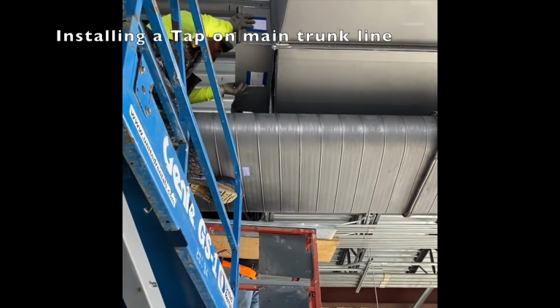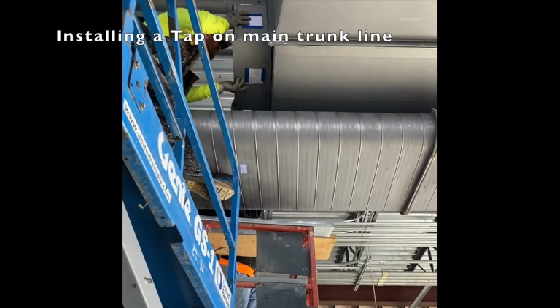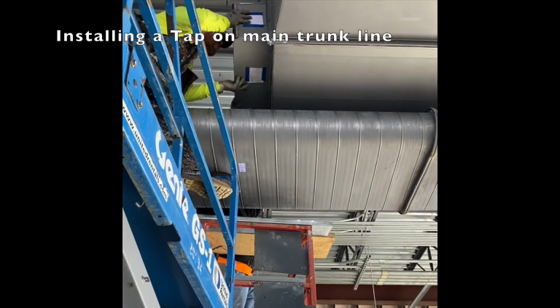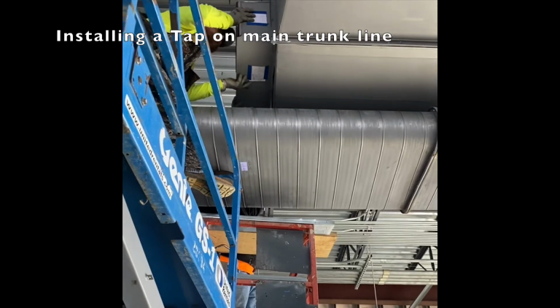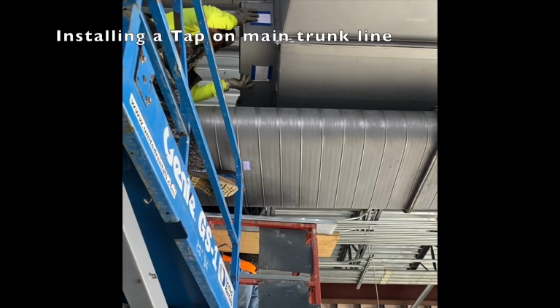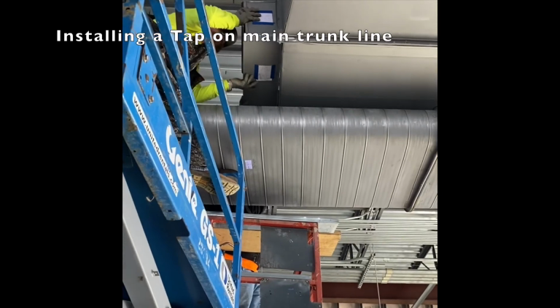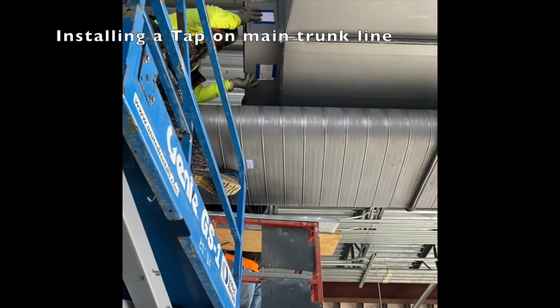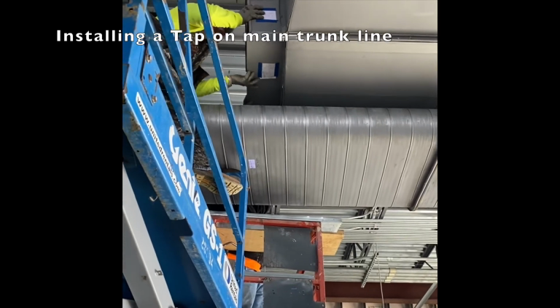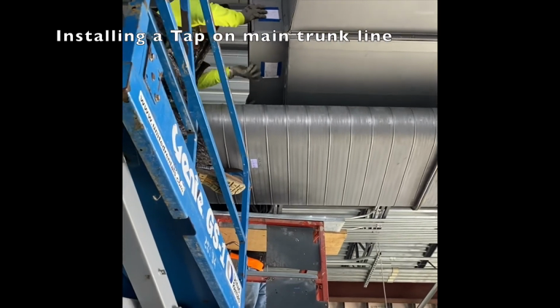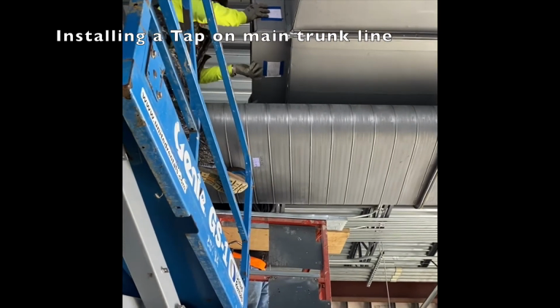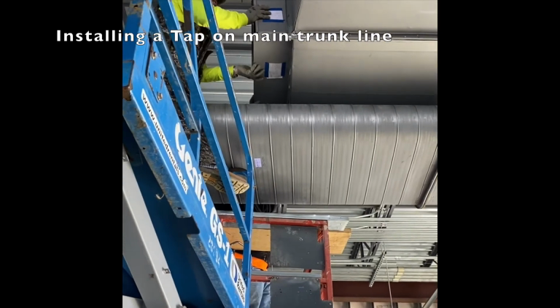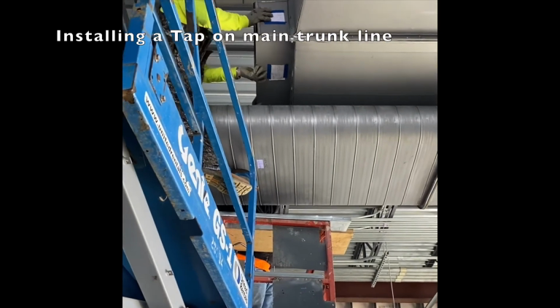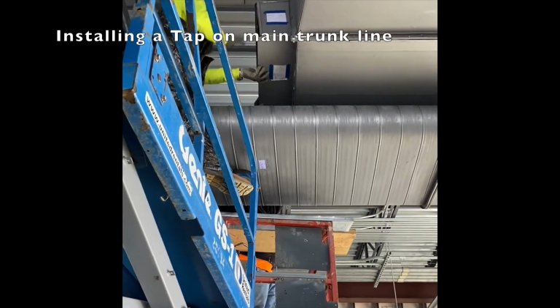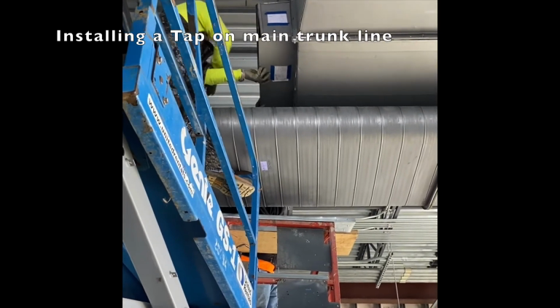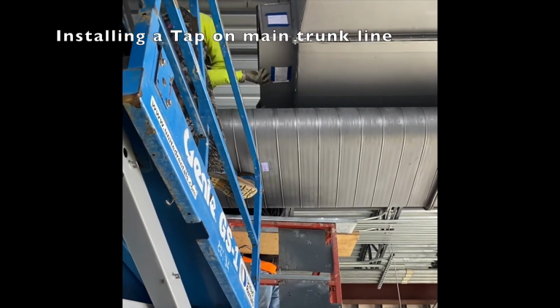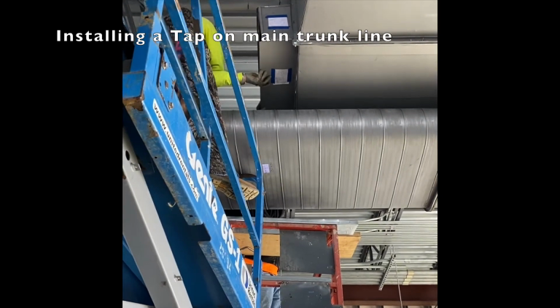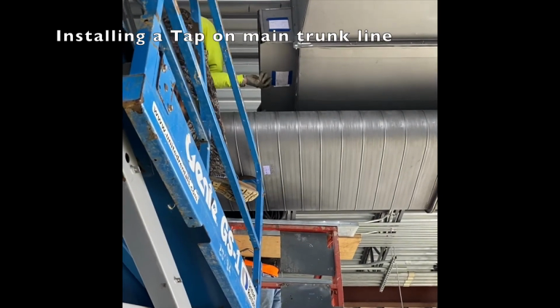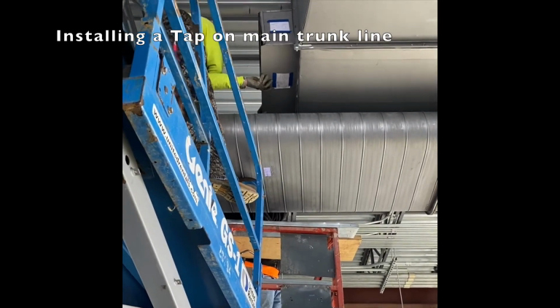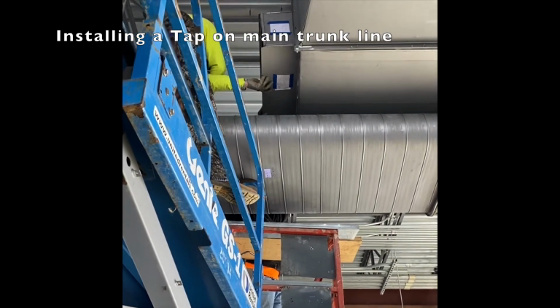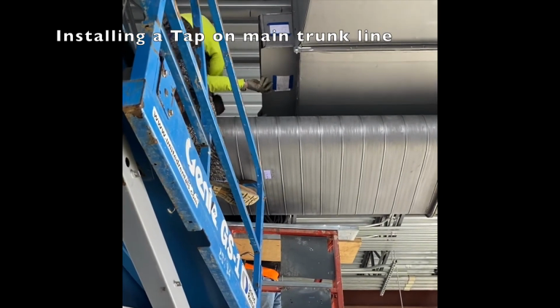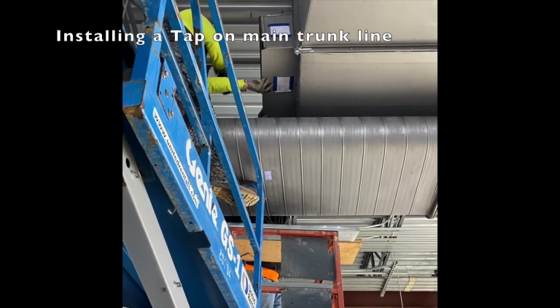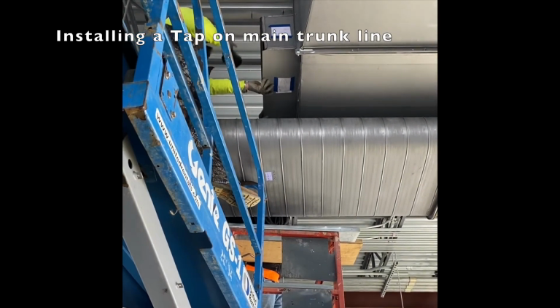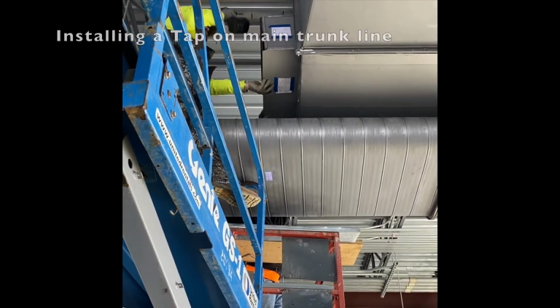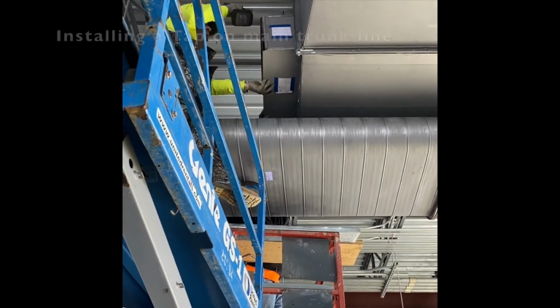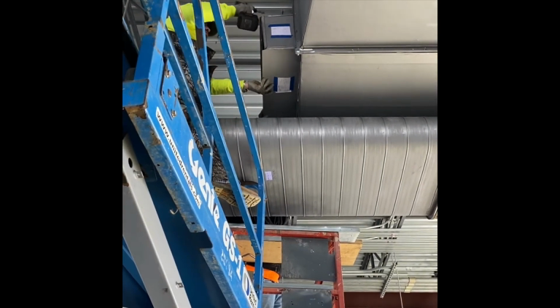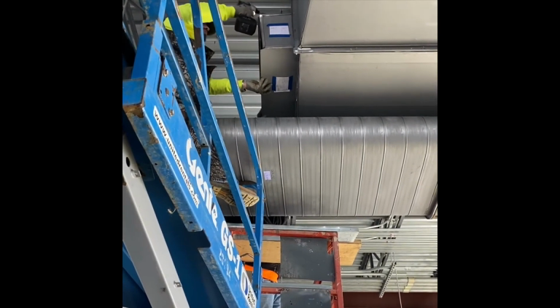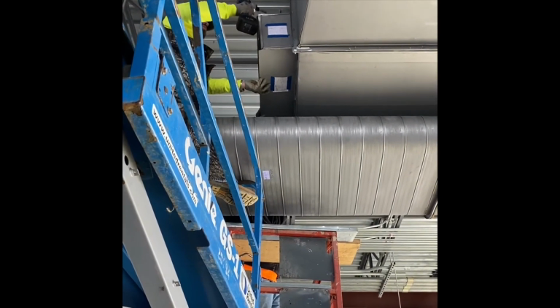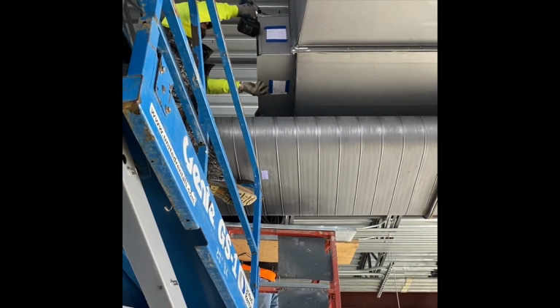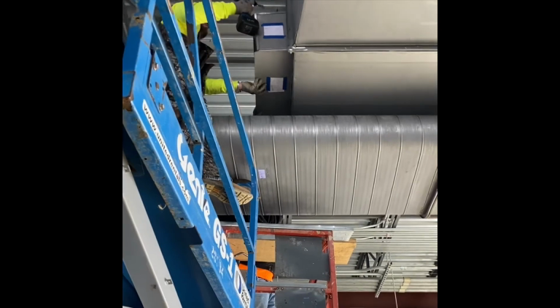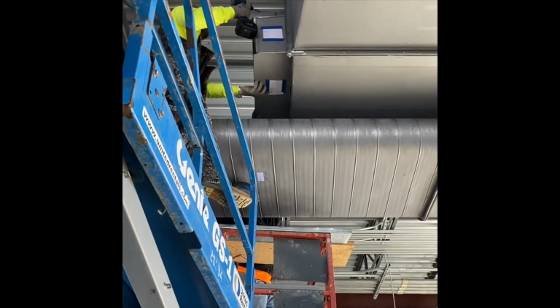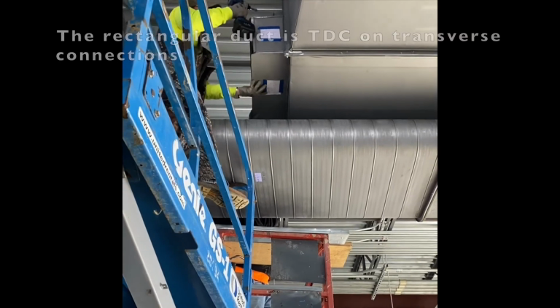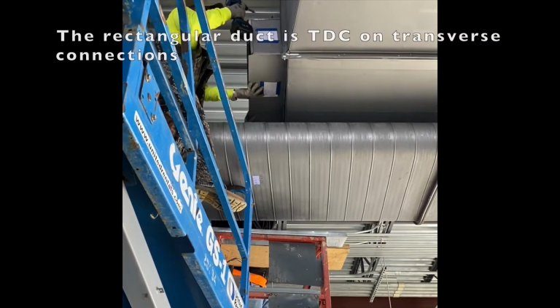You also do that a lot — tap into the duct. Yeah, good start. You often do that a lot.